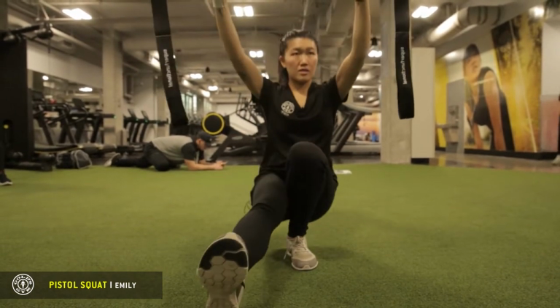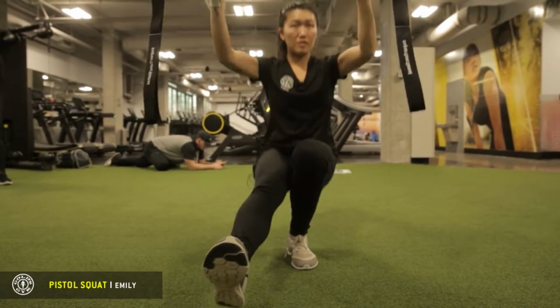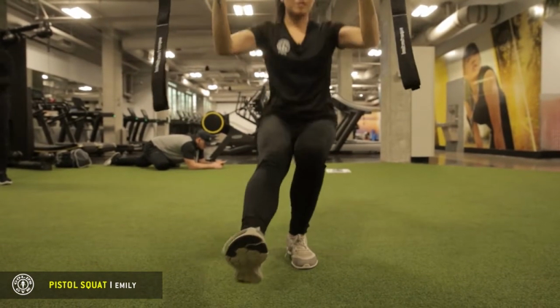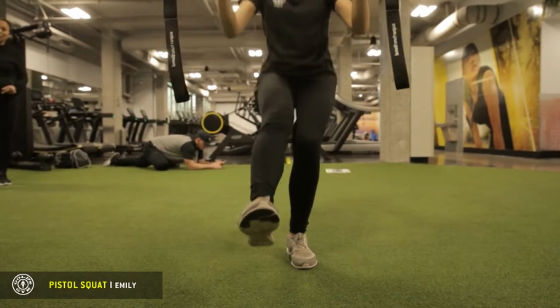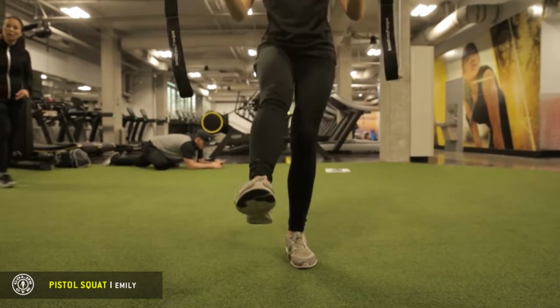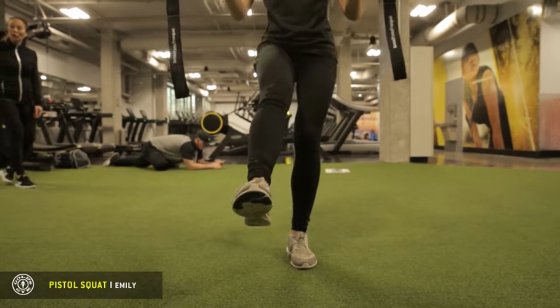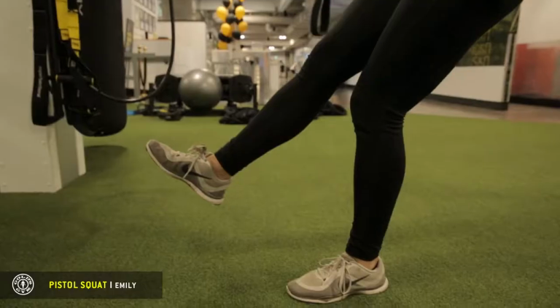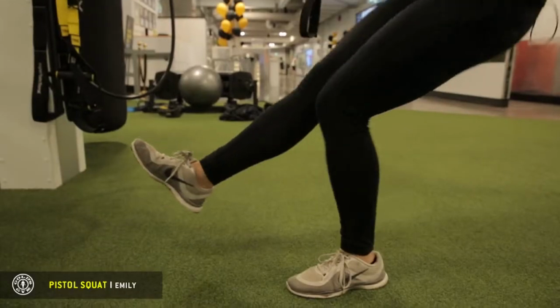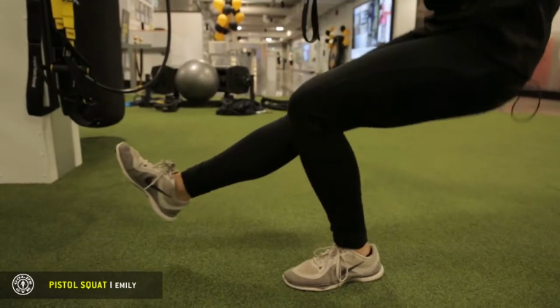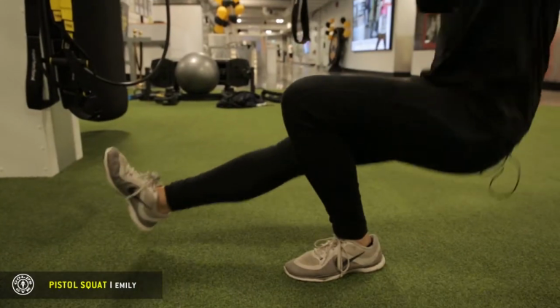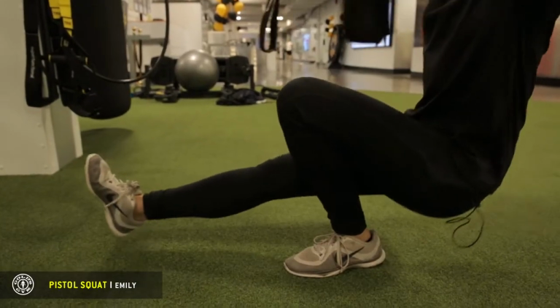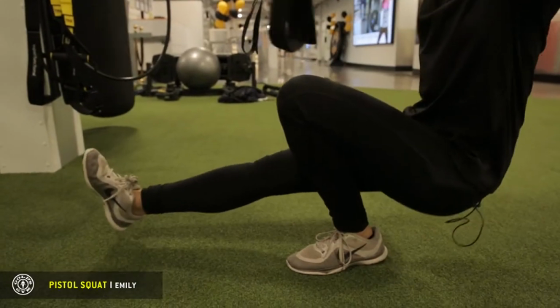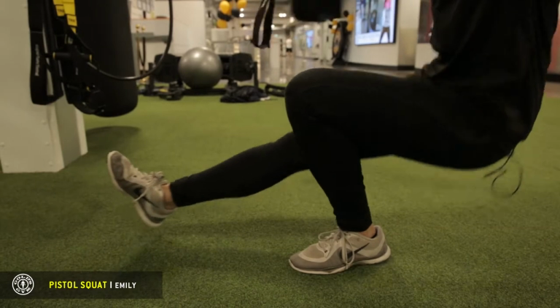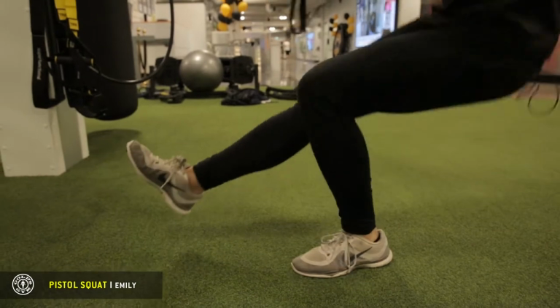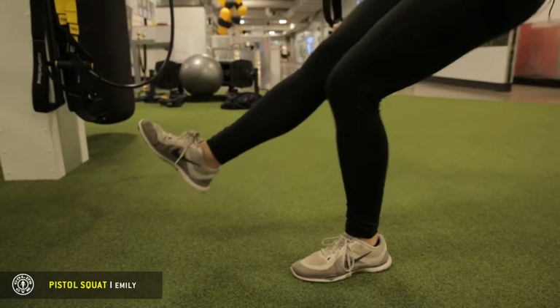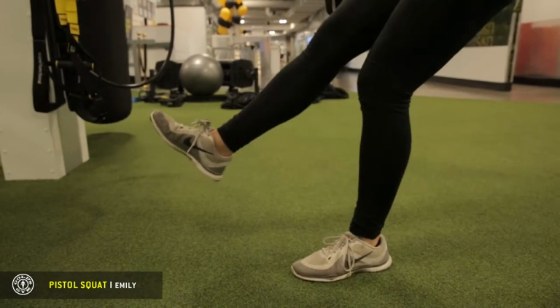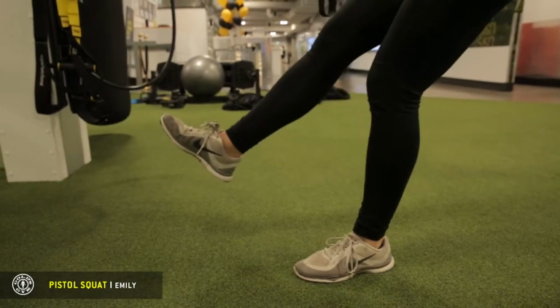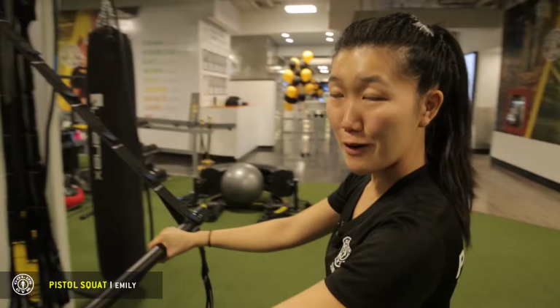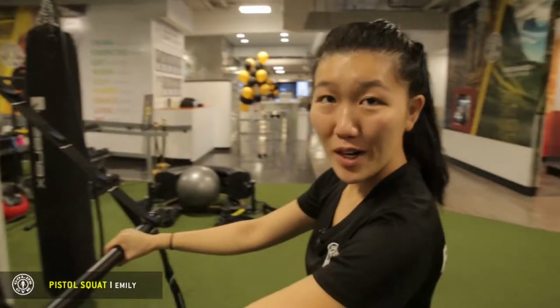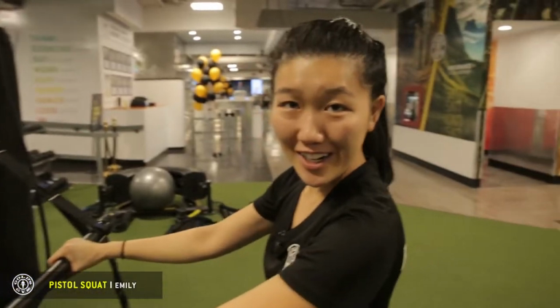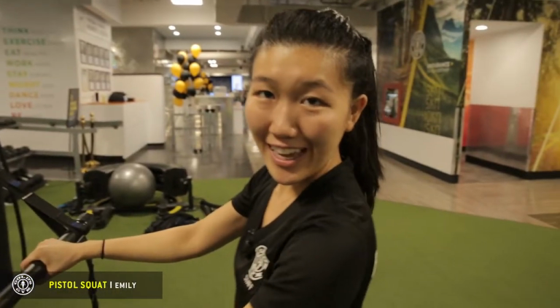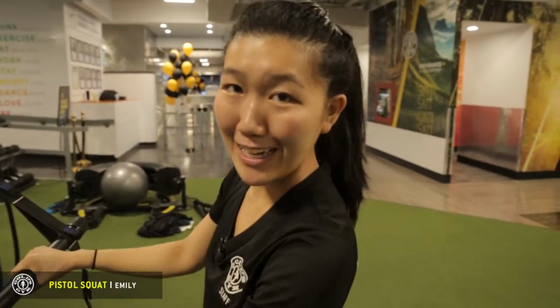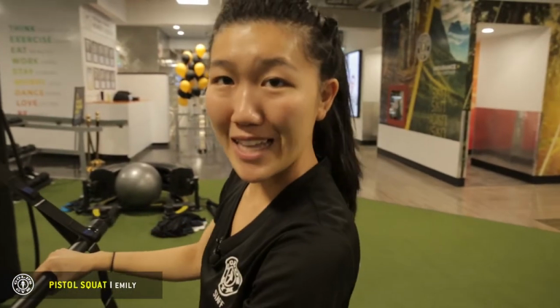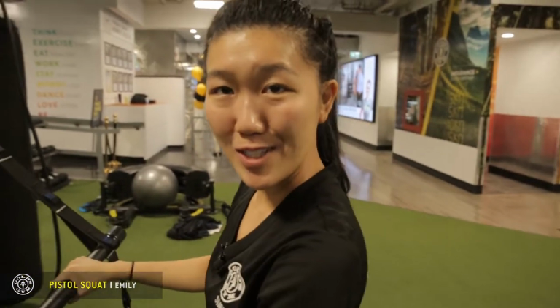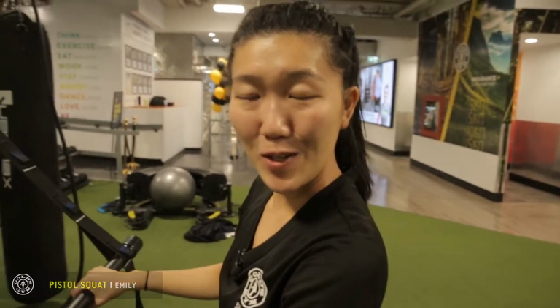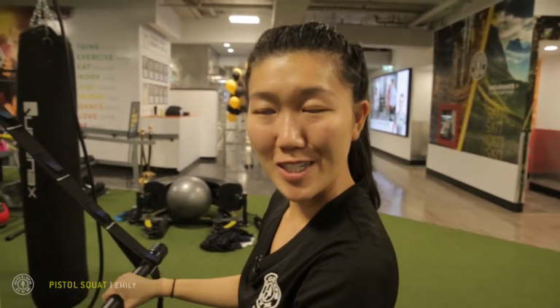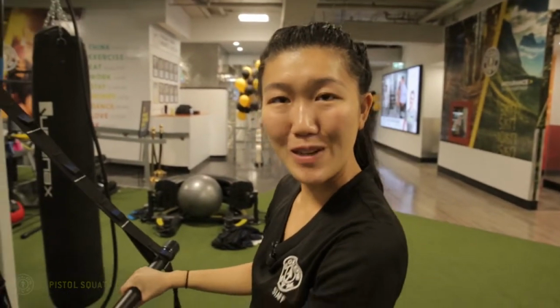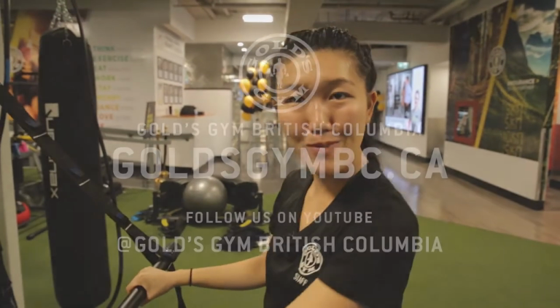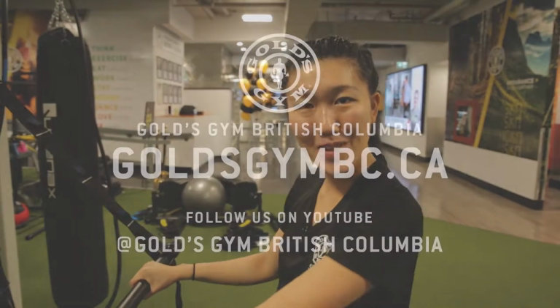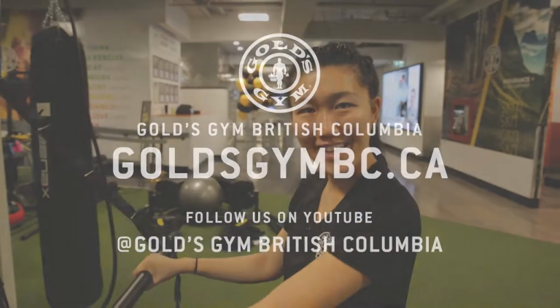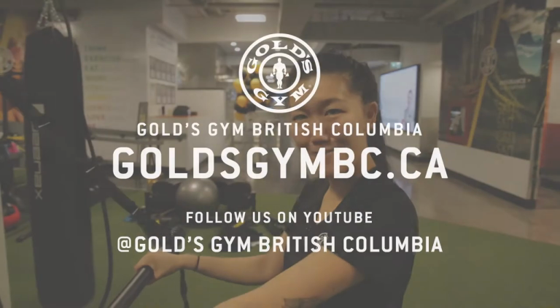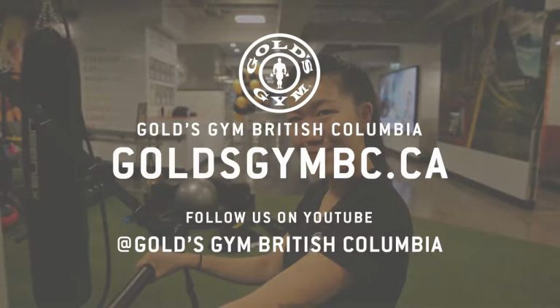These will work your glutes and your quads. If you want to learn more, you can come down to Gold's Gym West Broadway. I'm Emily.